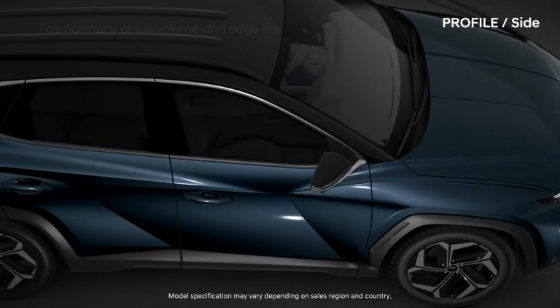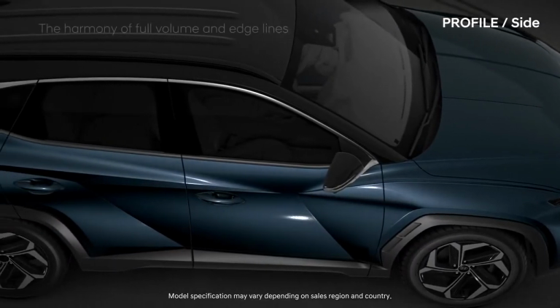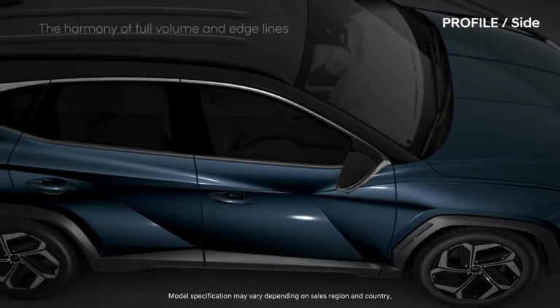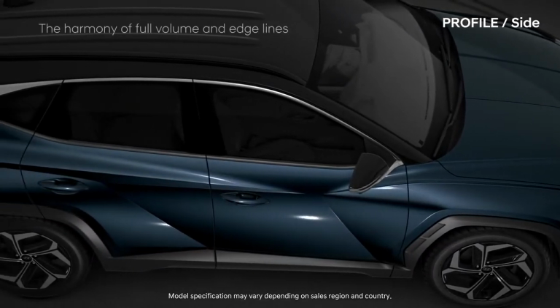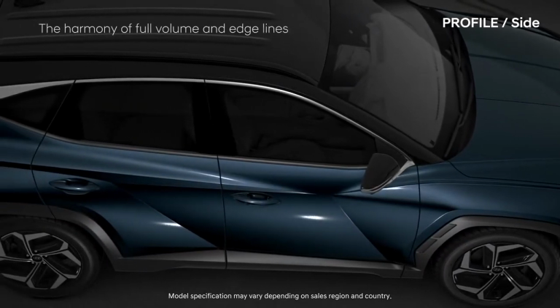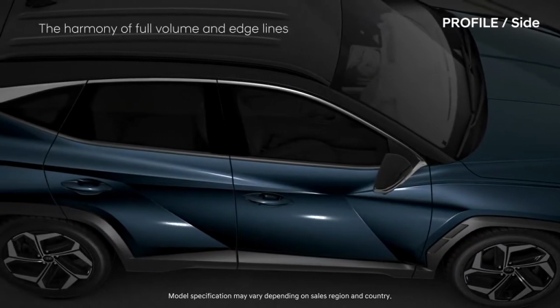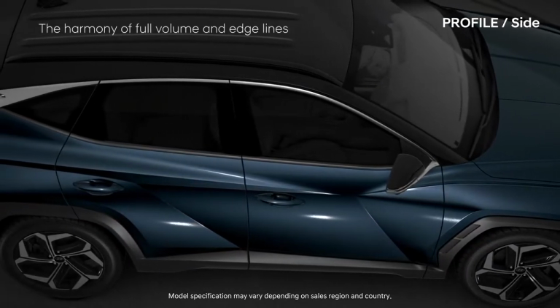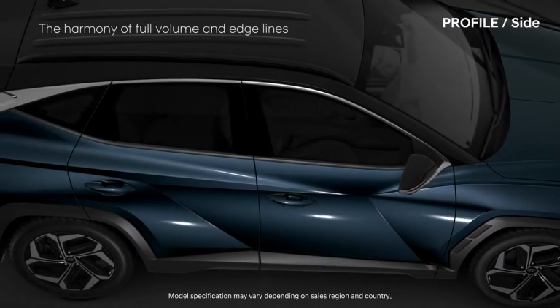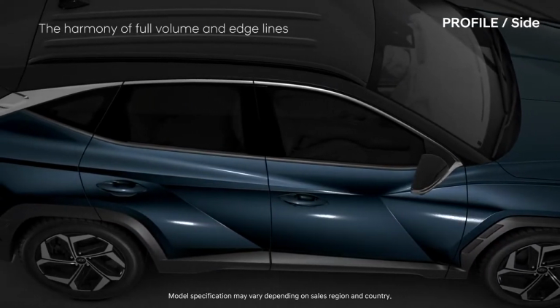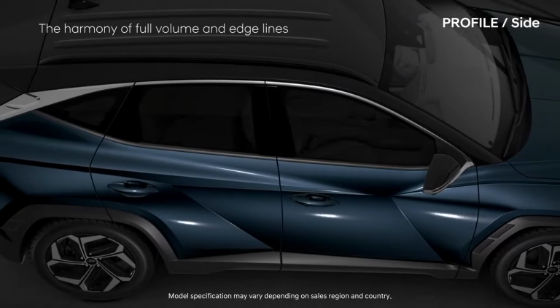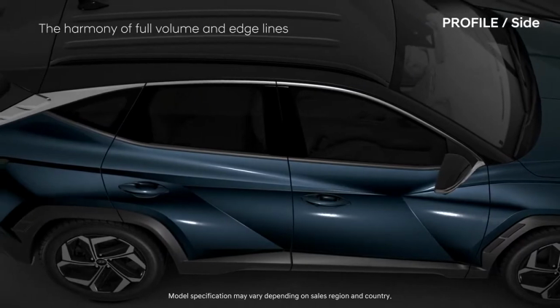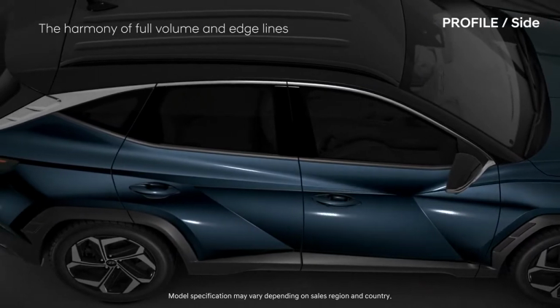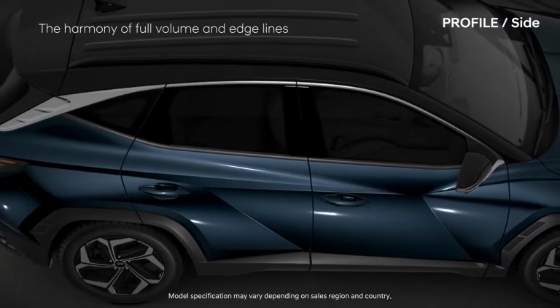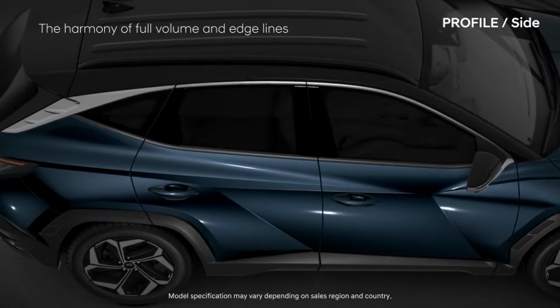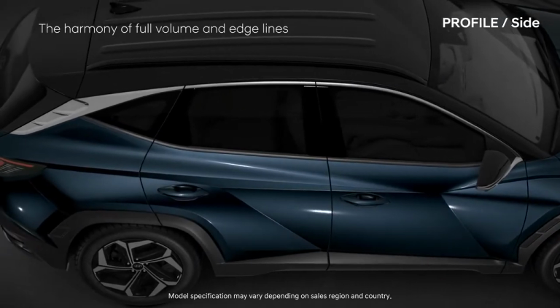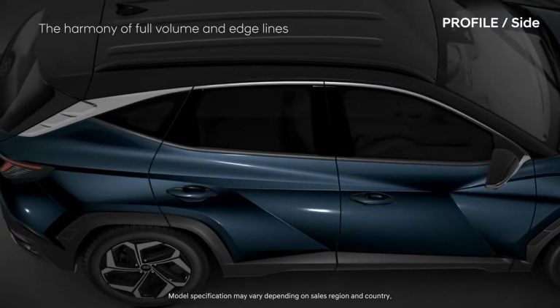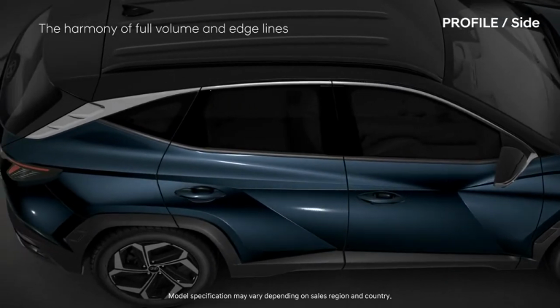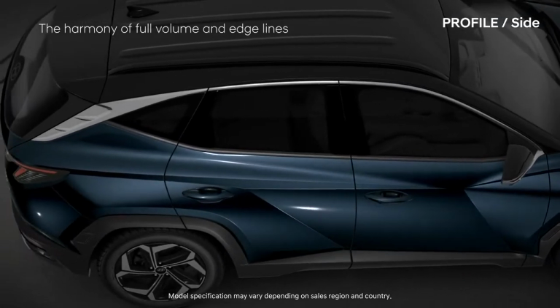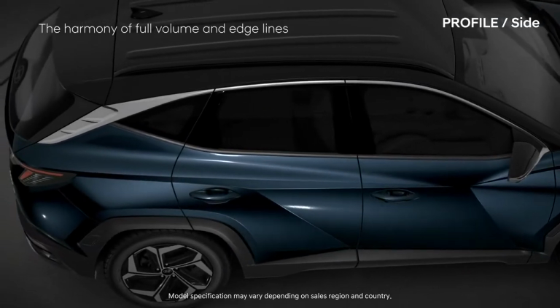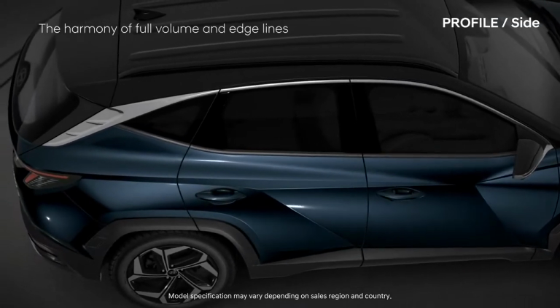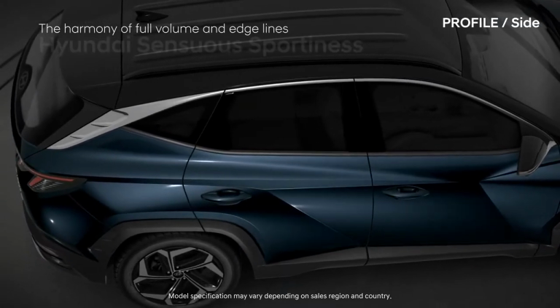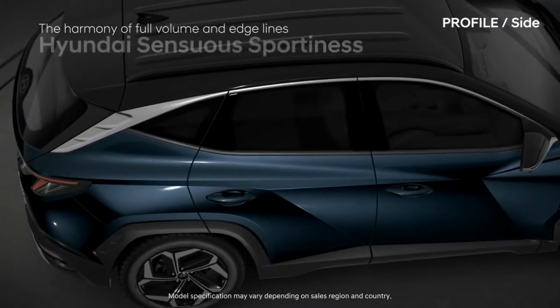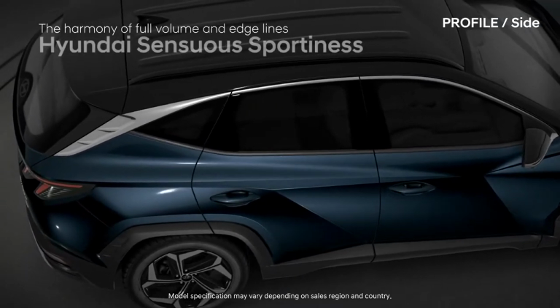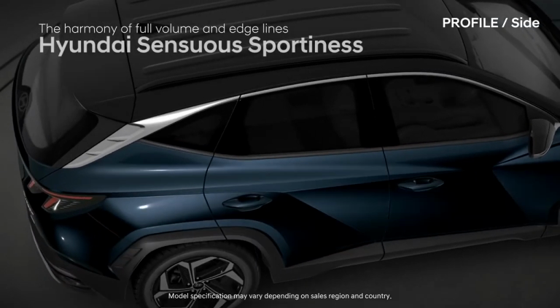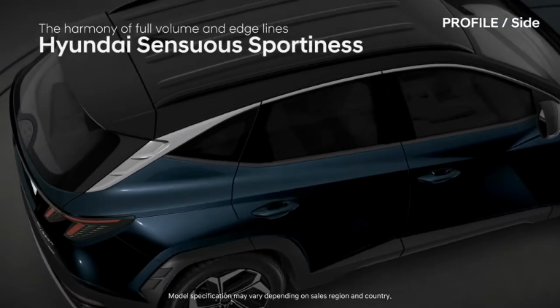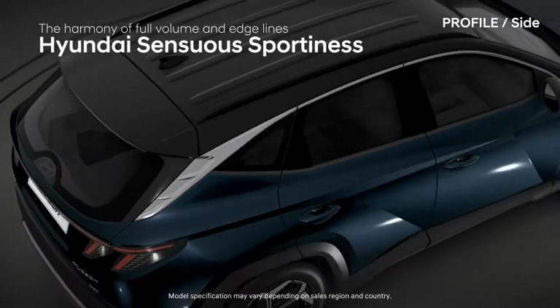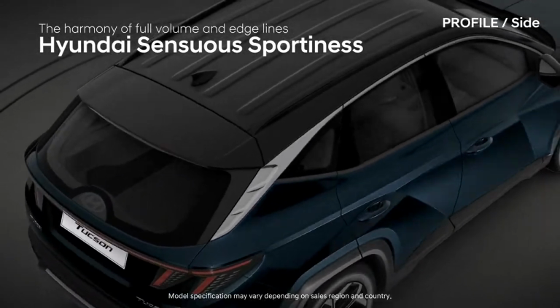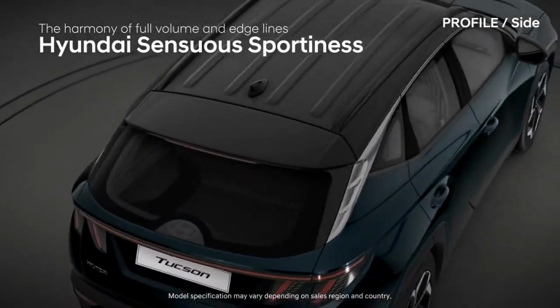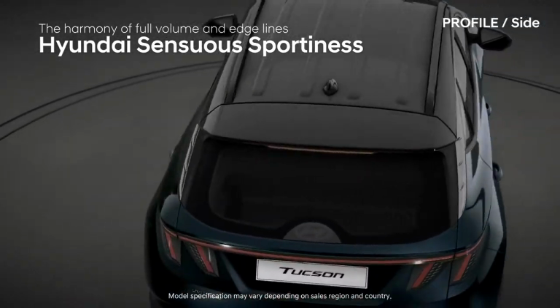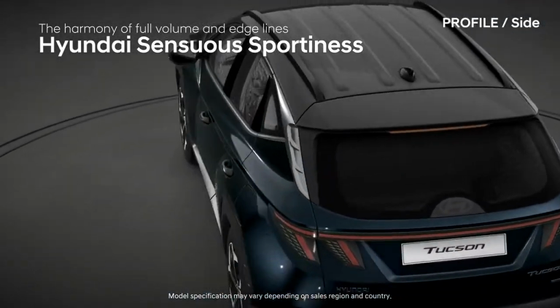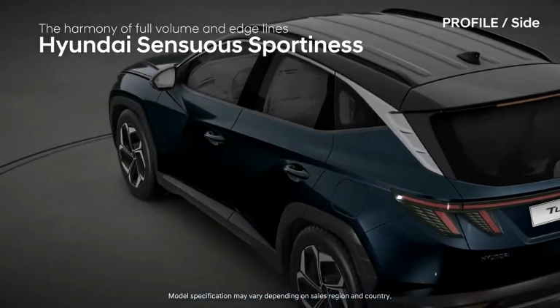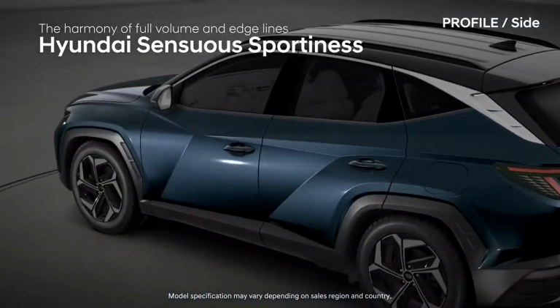The harmony of full volume and edge lines. Hyundai — sensuous sportiness.